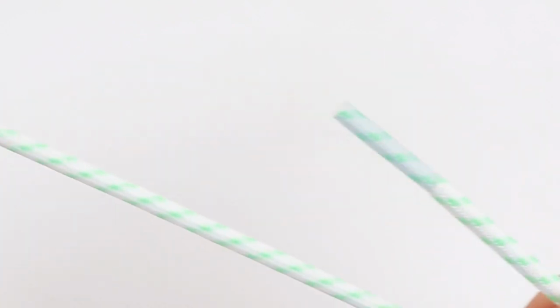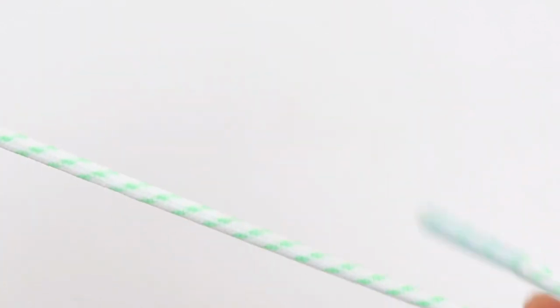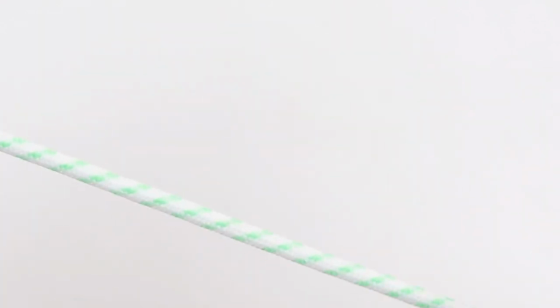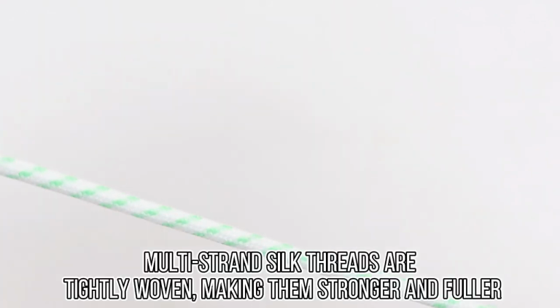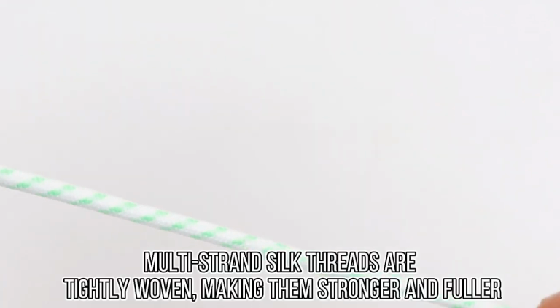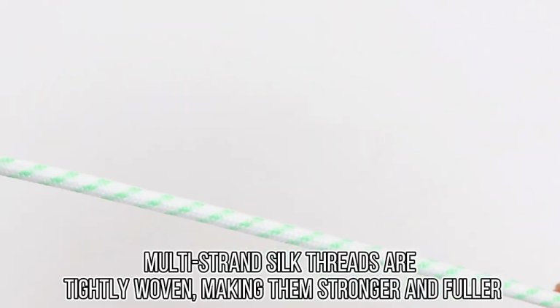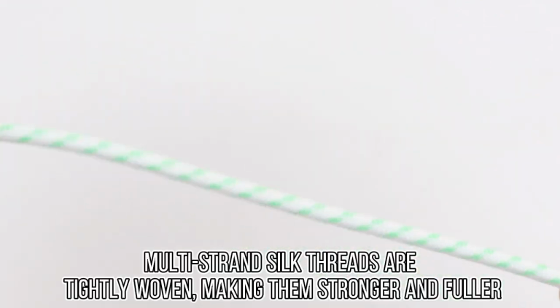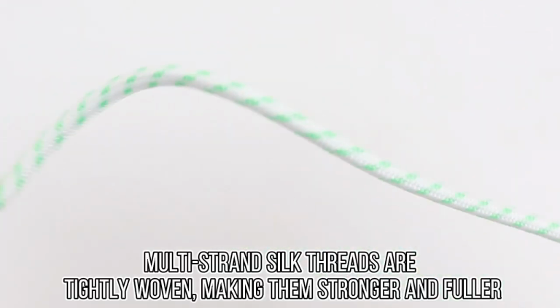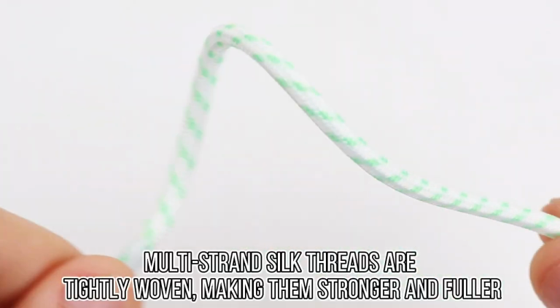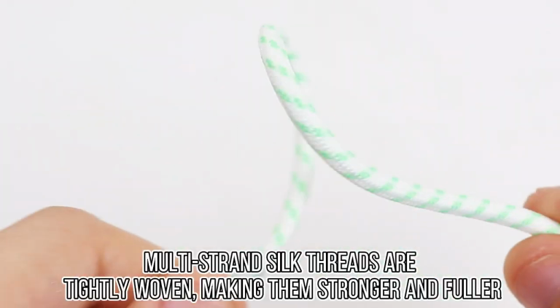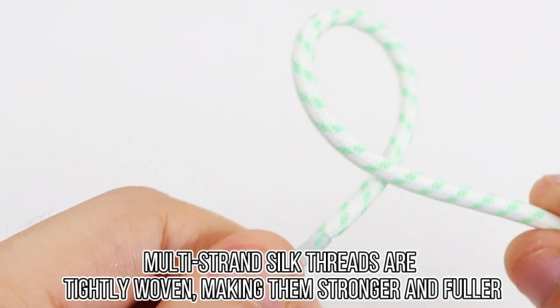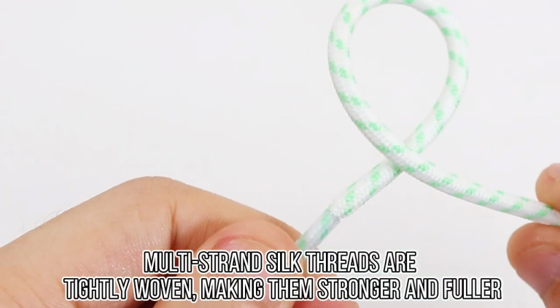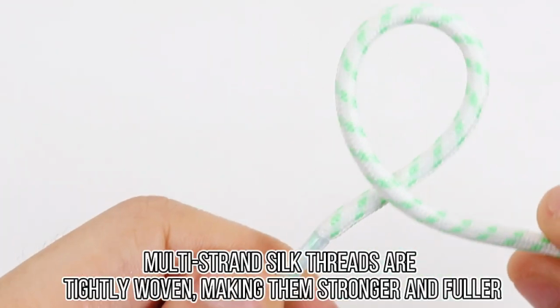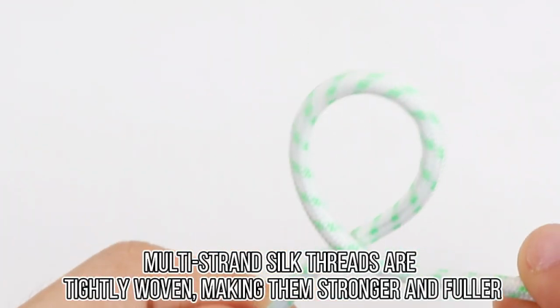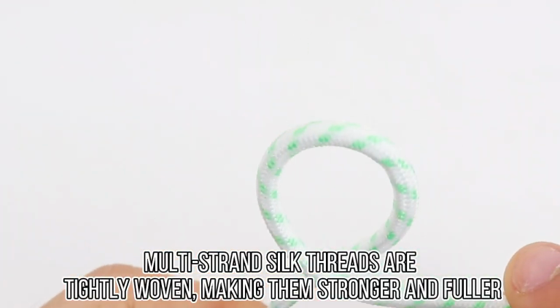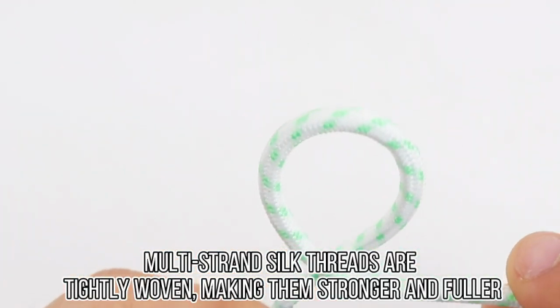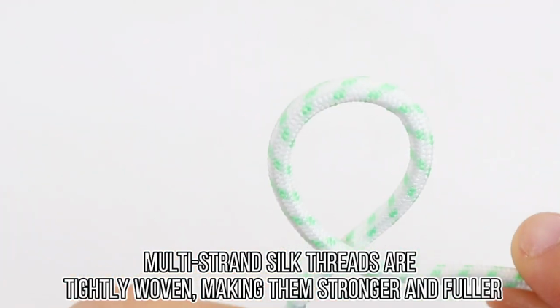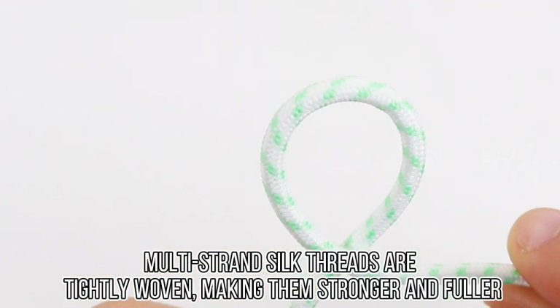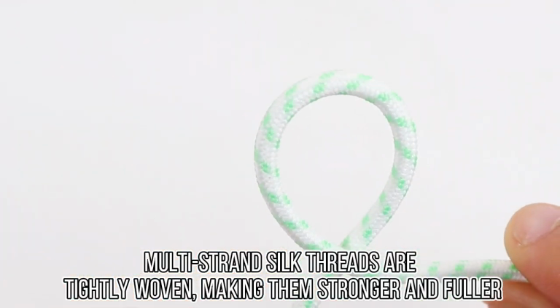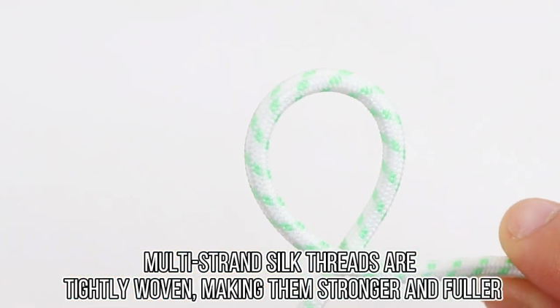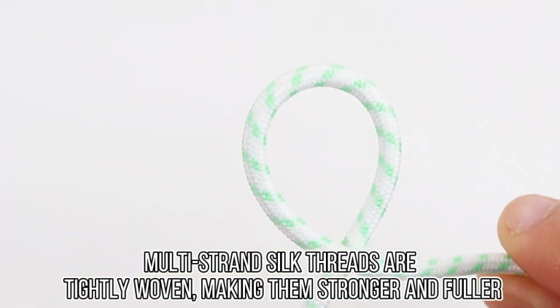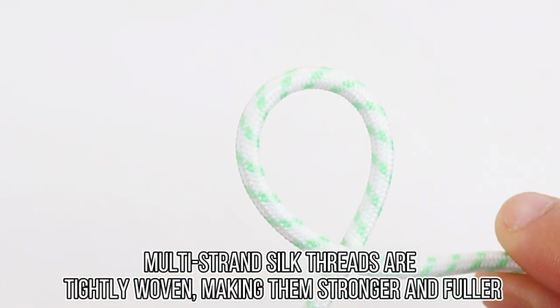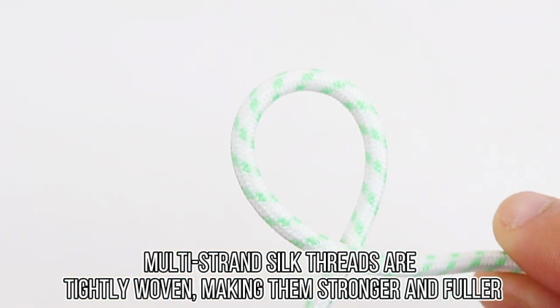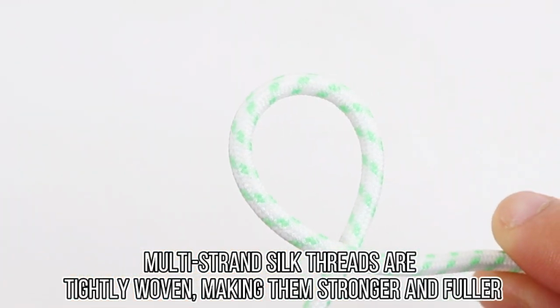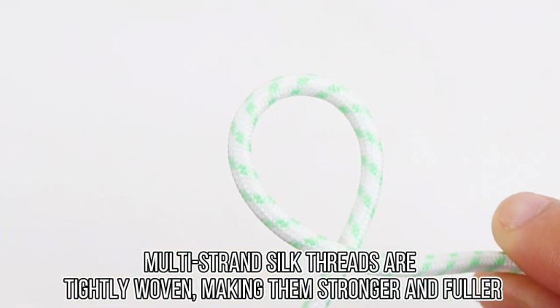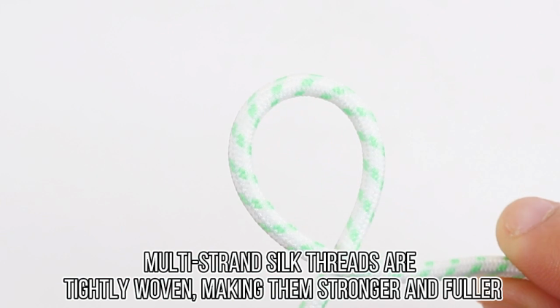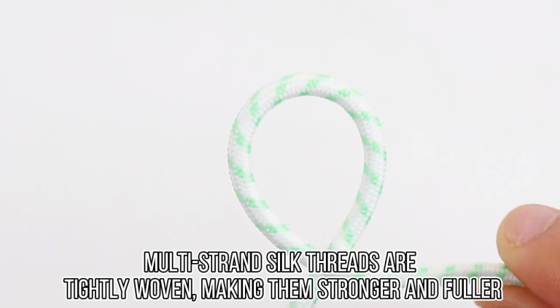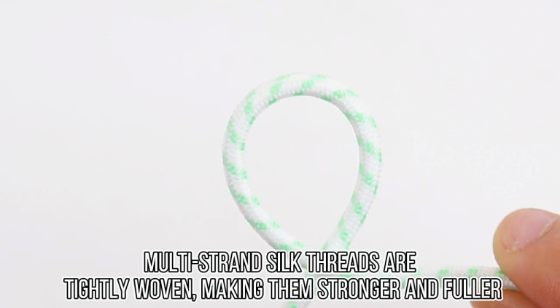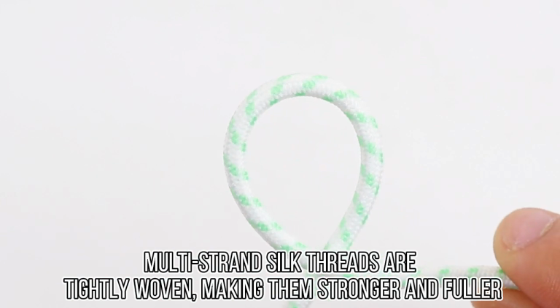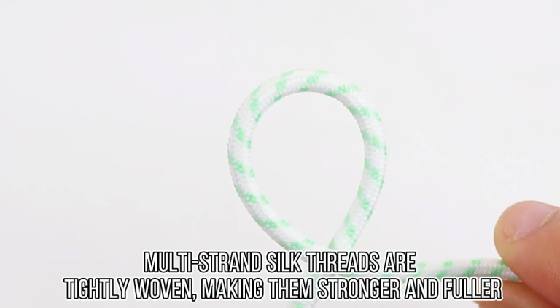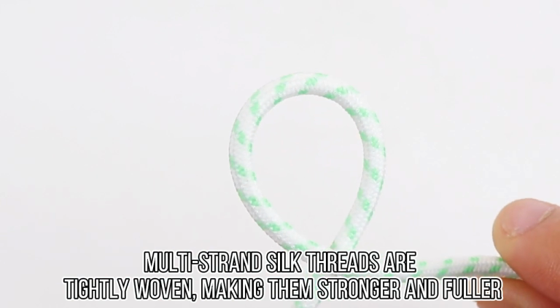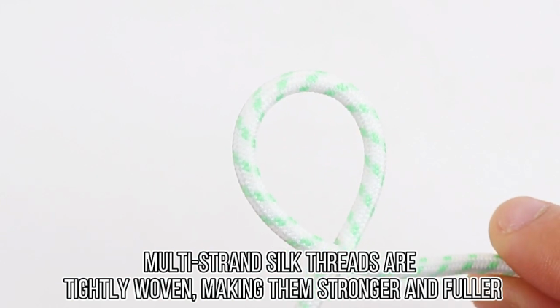Multi-strand silk threads are tightly woven, making them stronger and fuller.